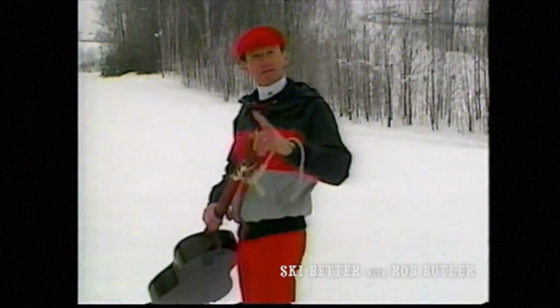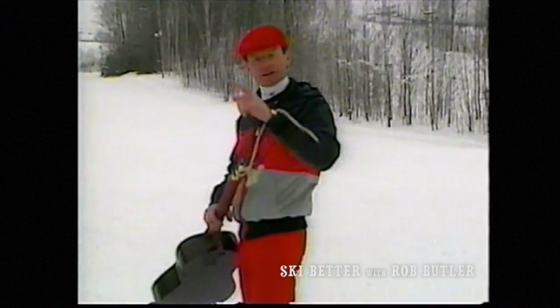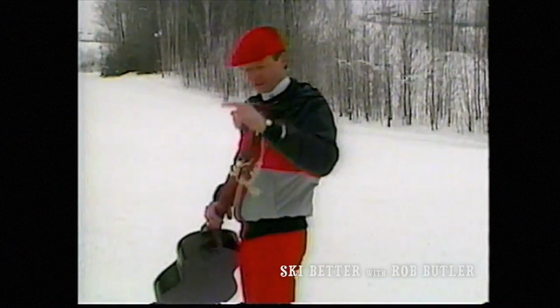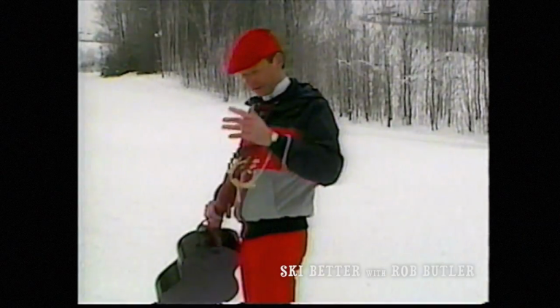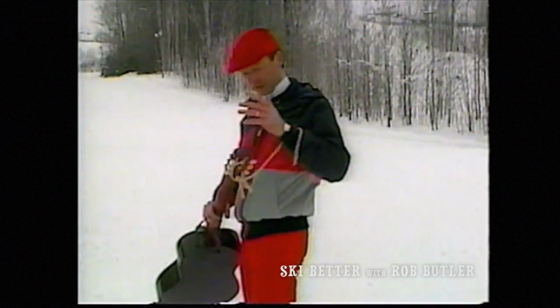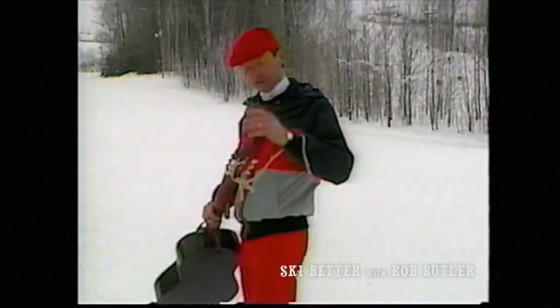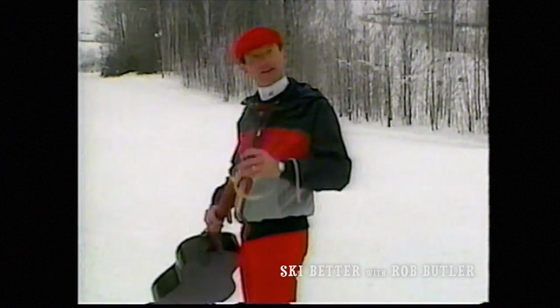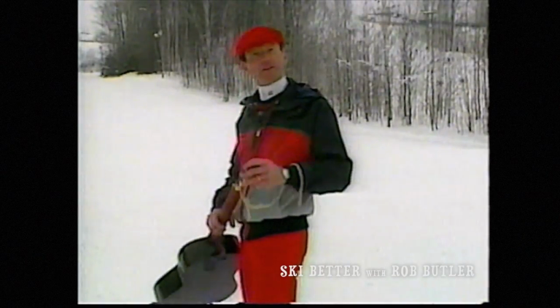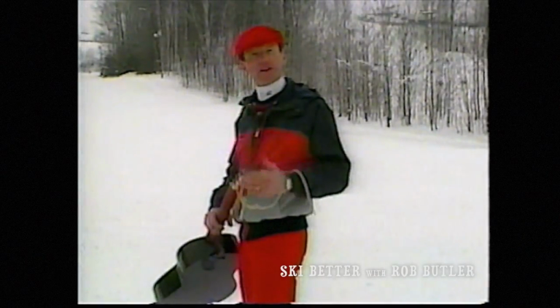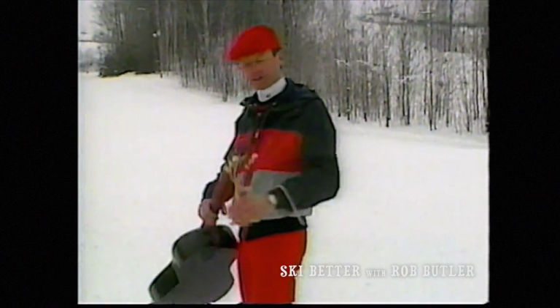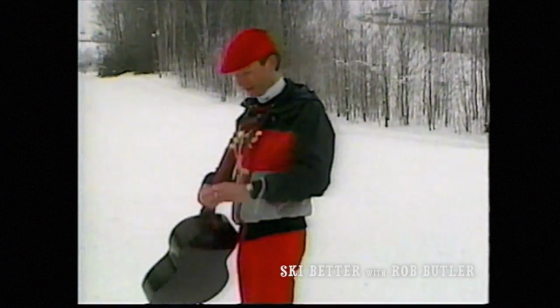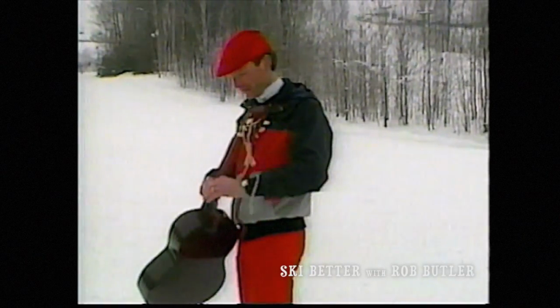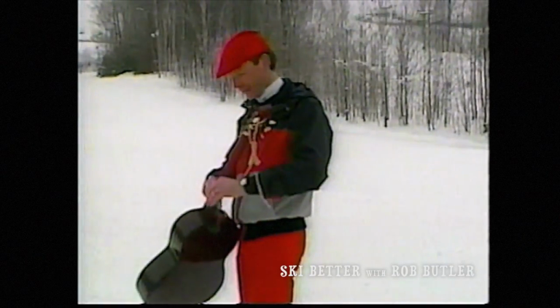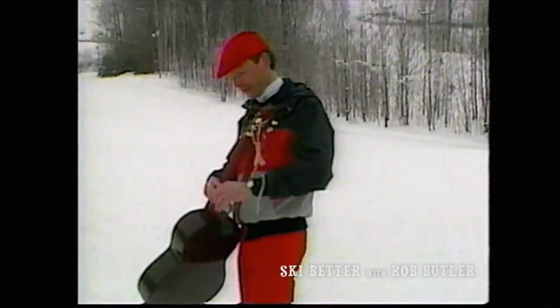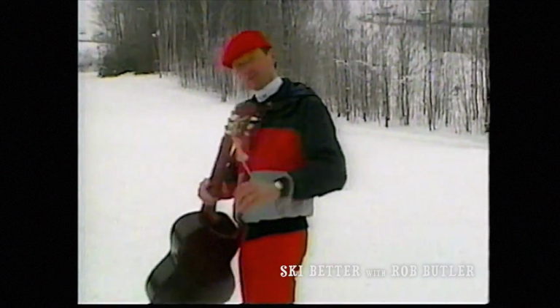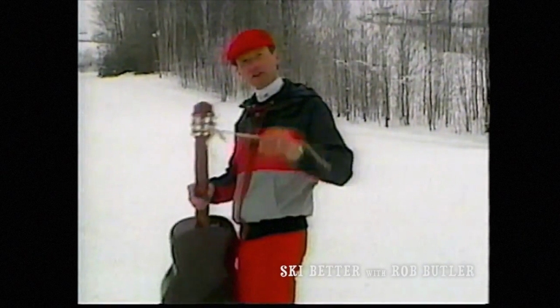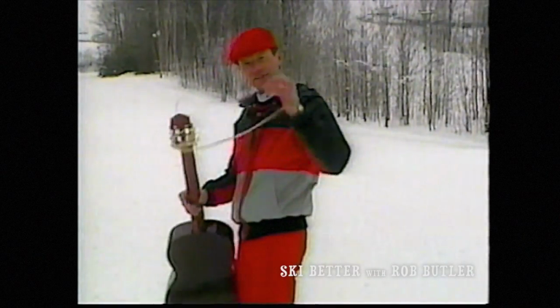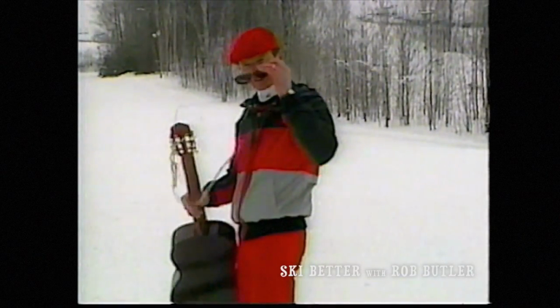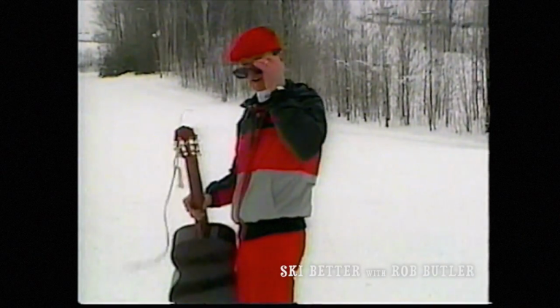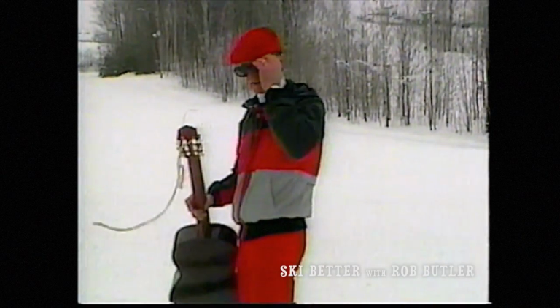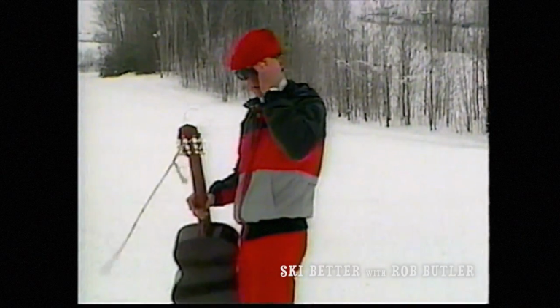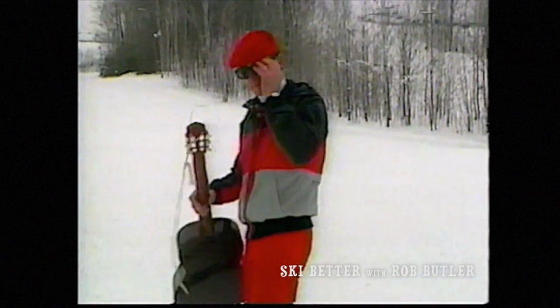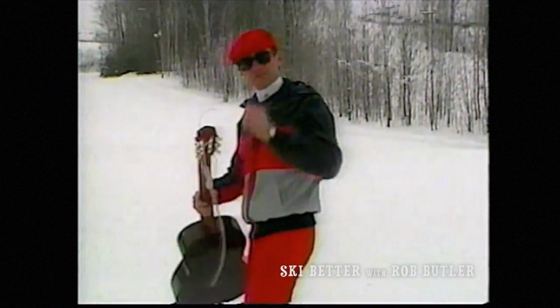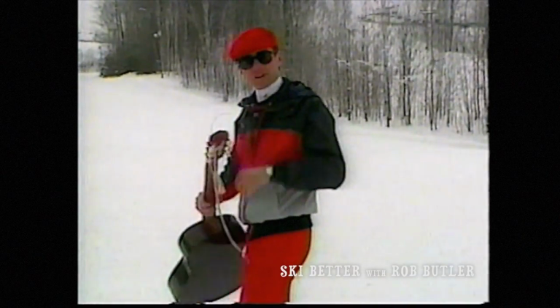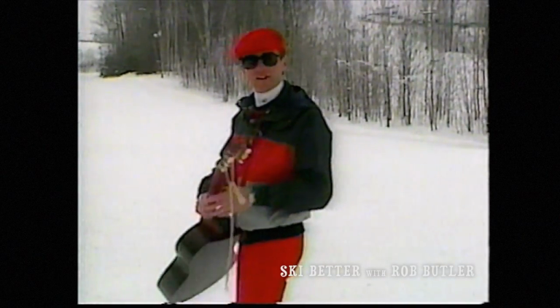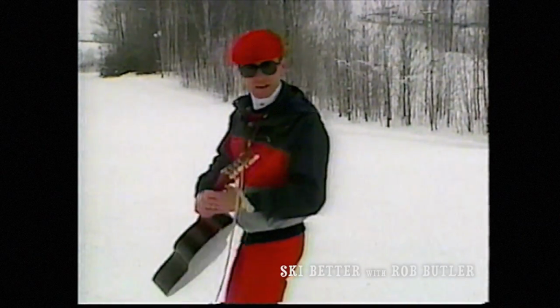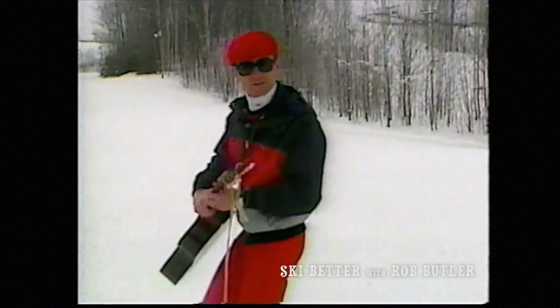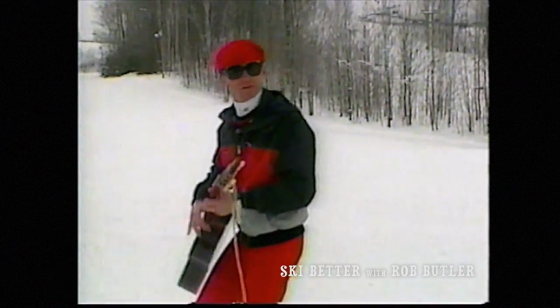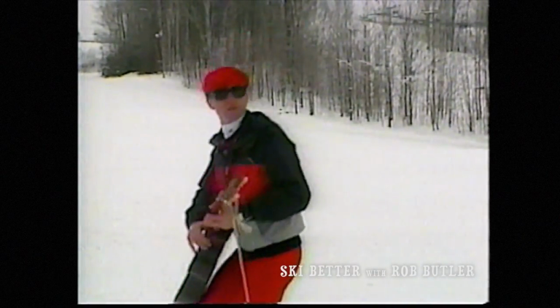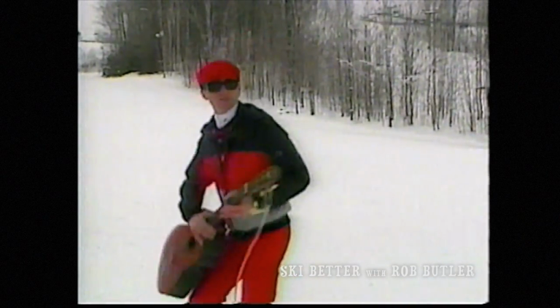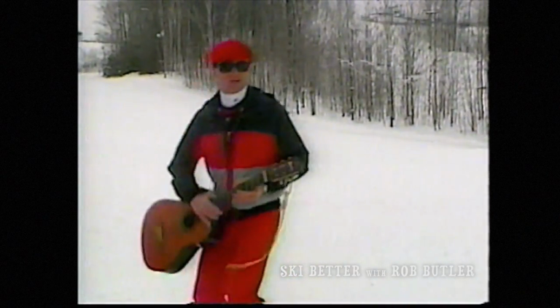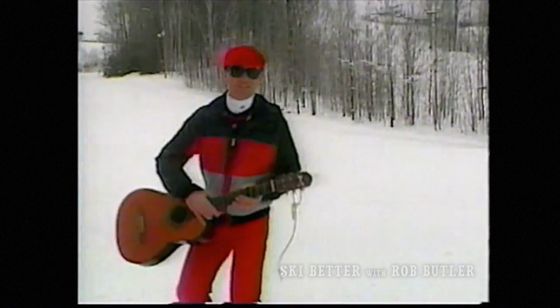Try it yourself. Have fun. And if you do have a guitar, be very careful when you do this.